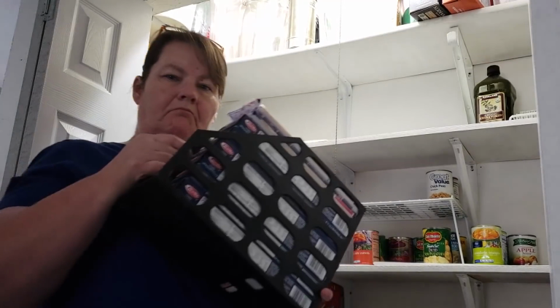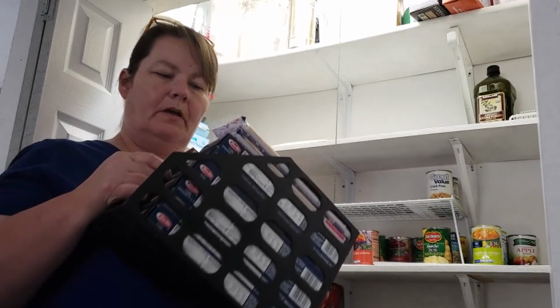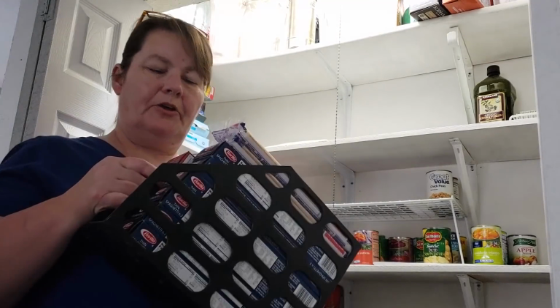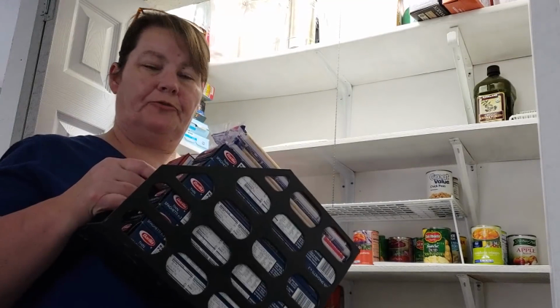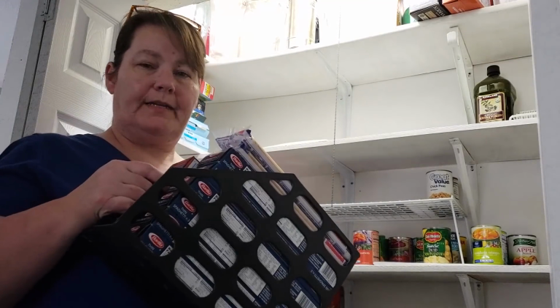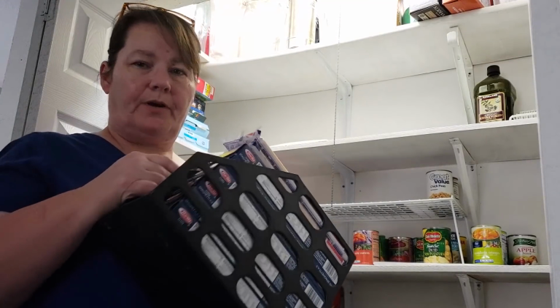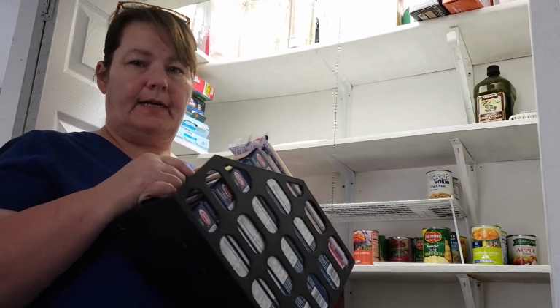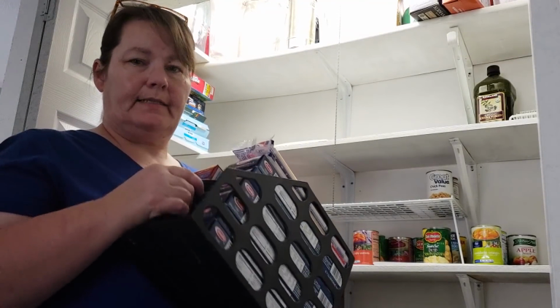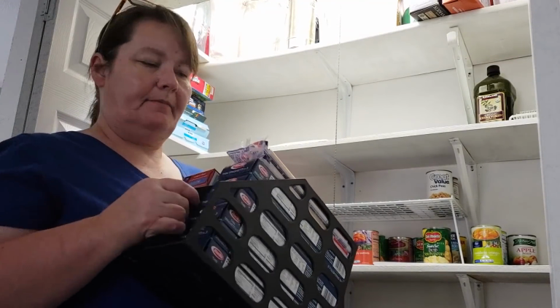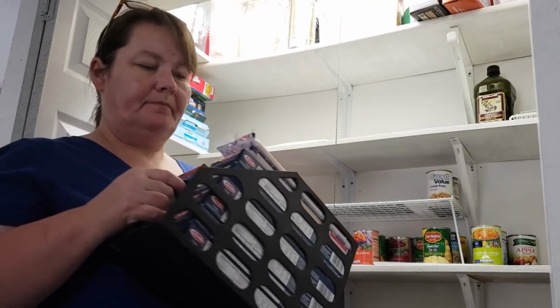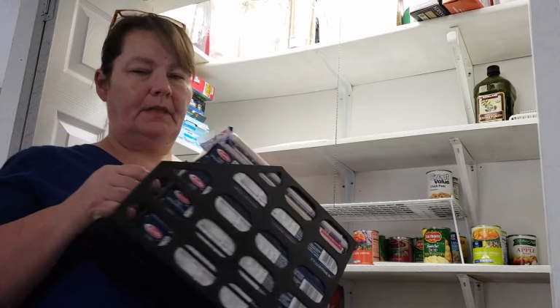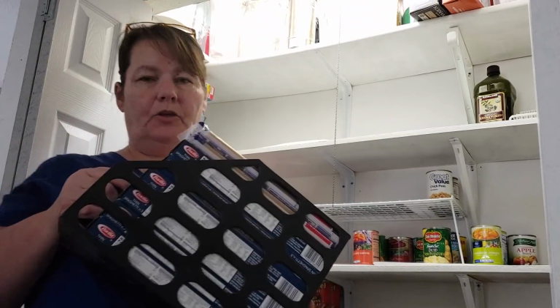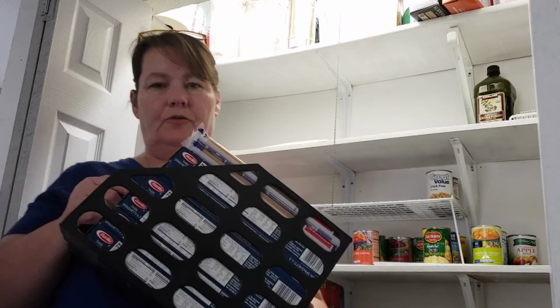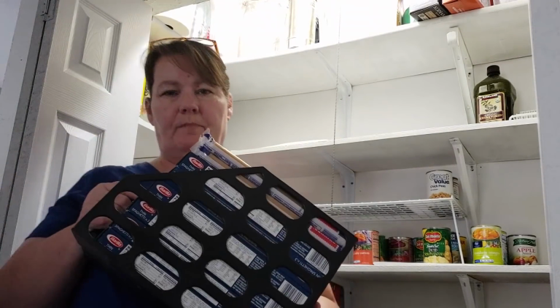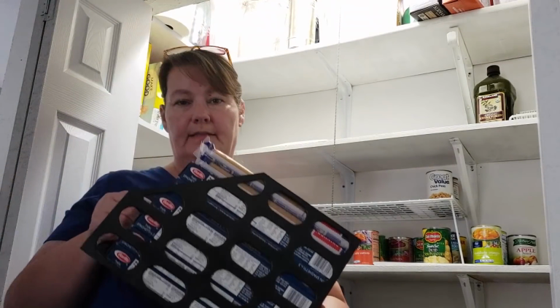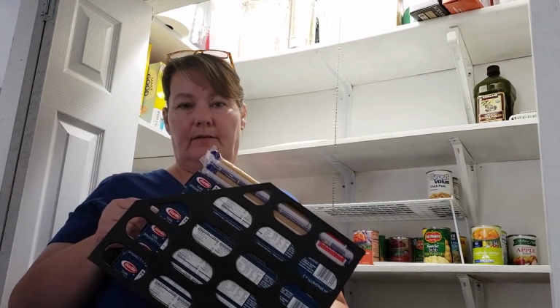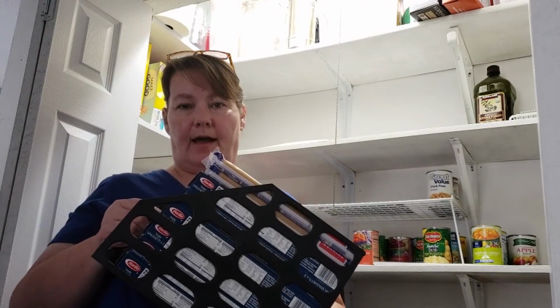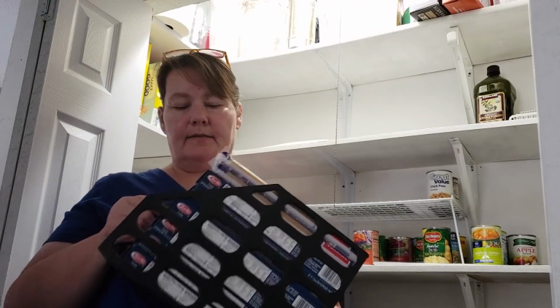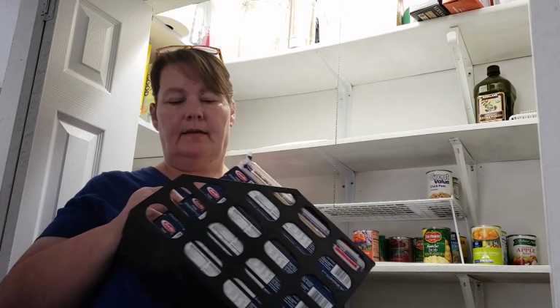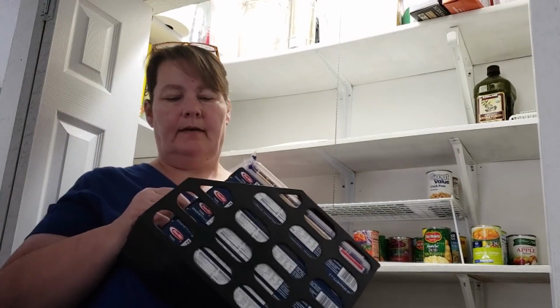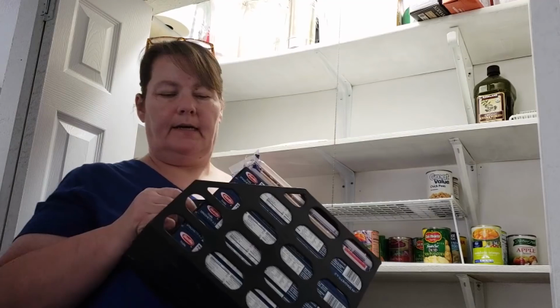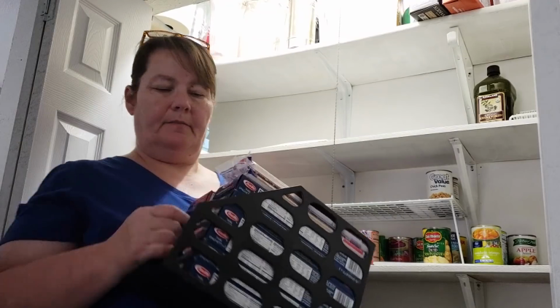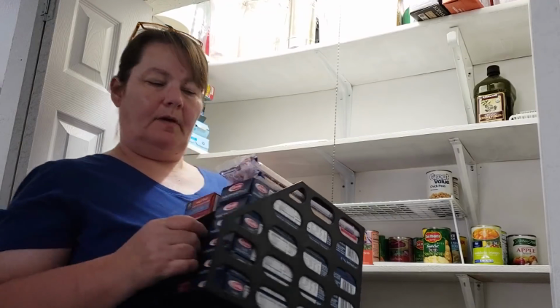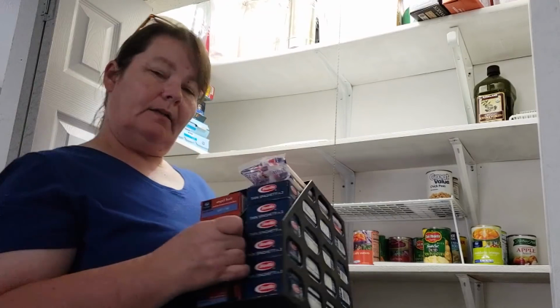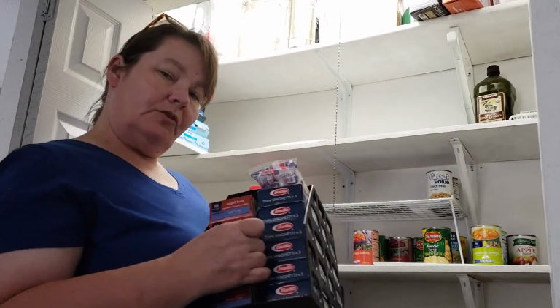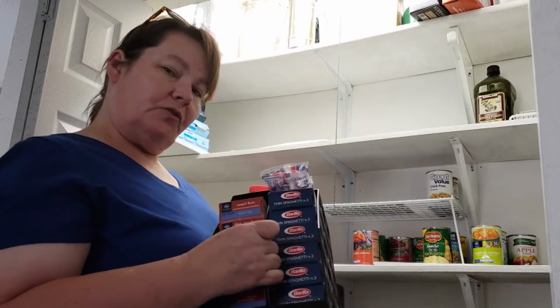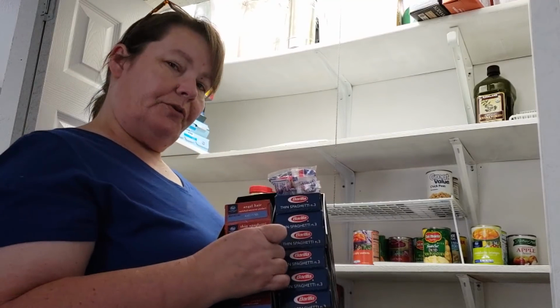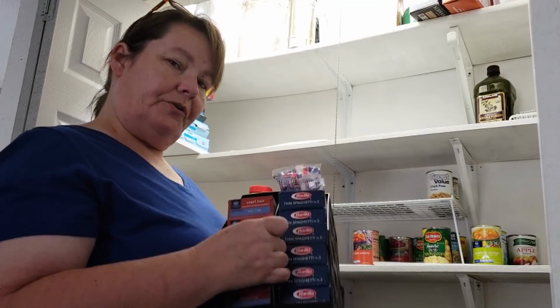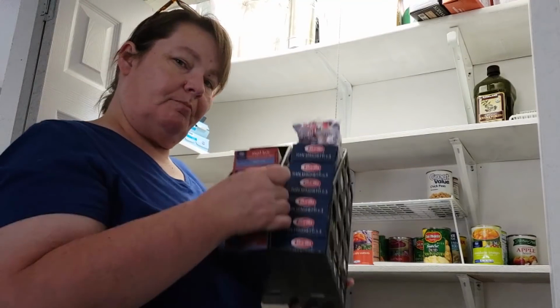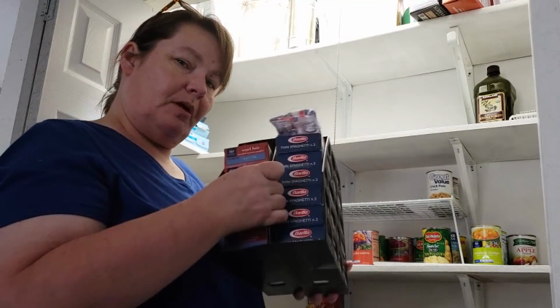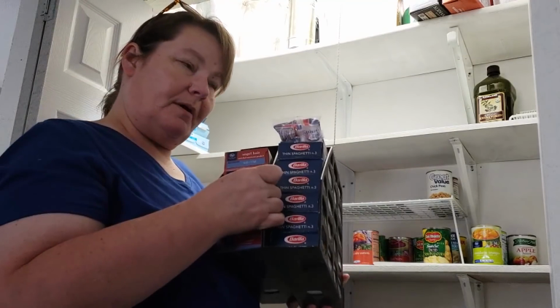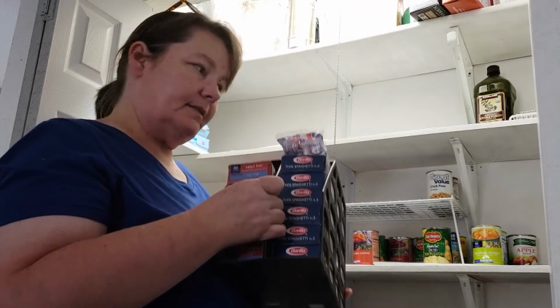A great organizing tip: use magazine racks to store your bulk pasta.